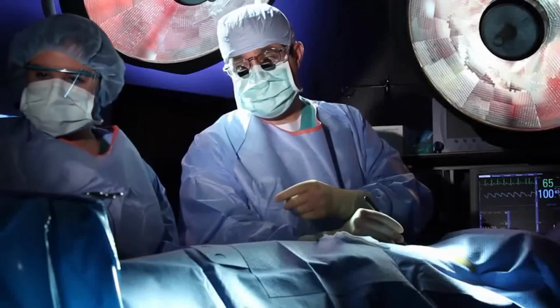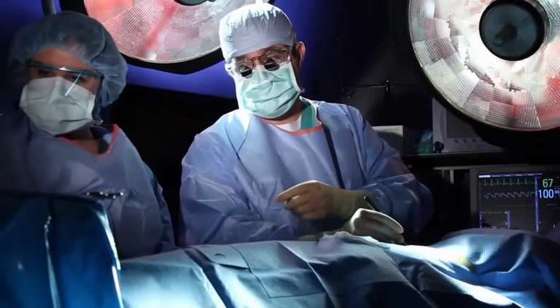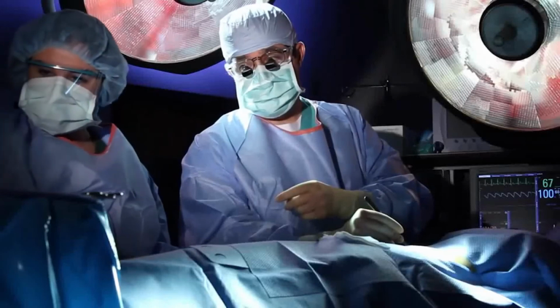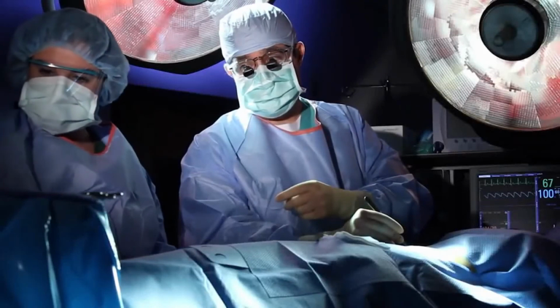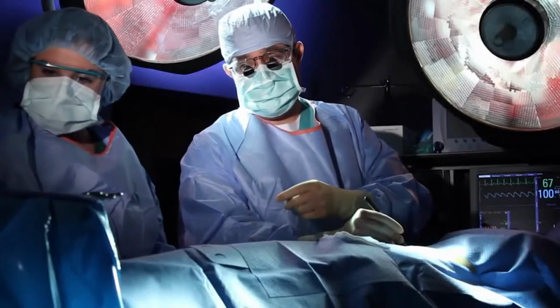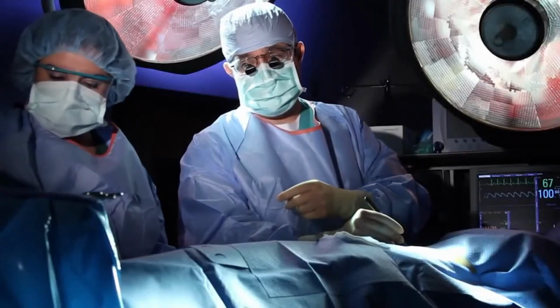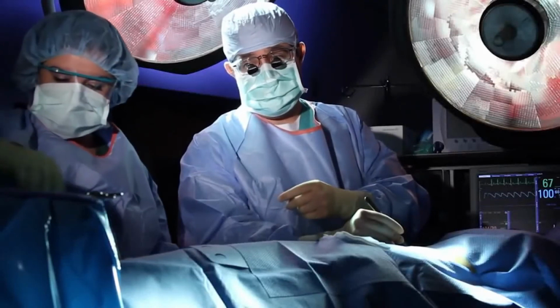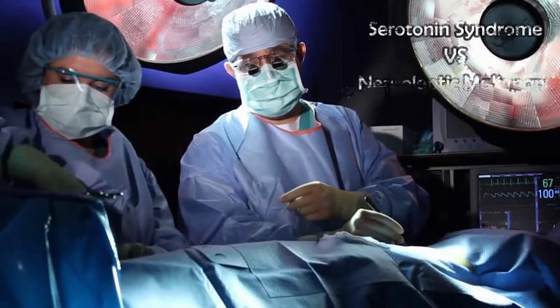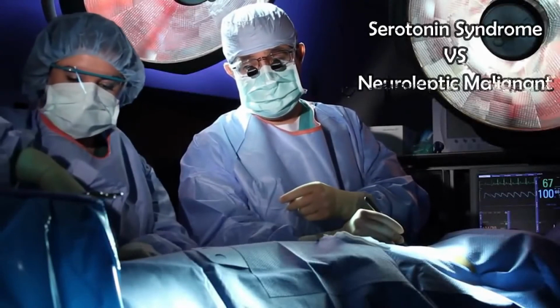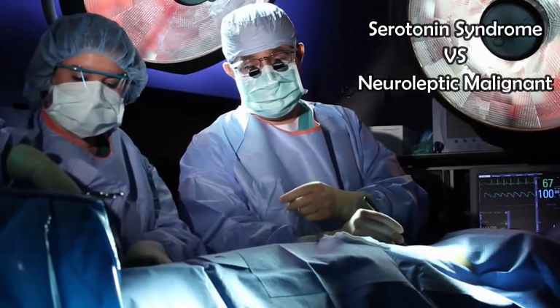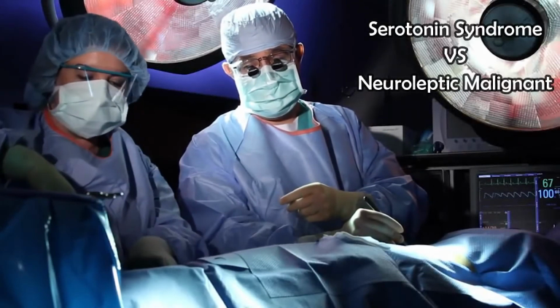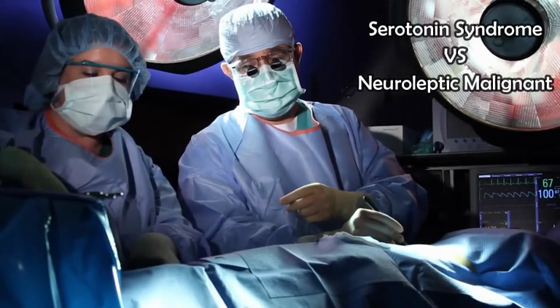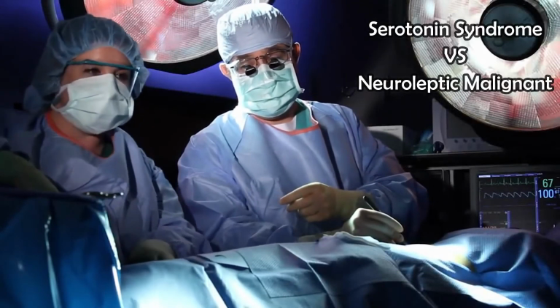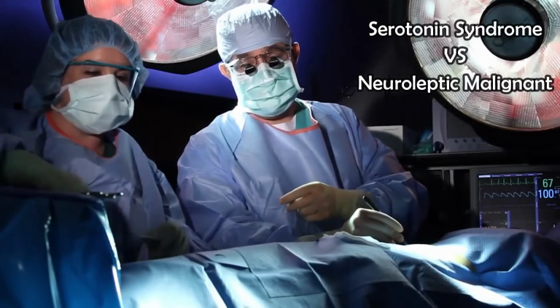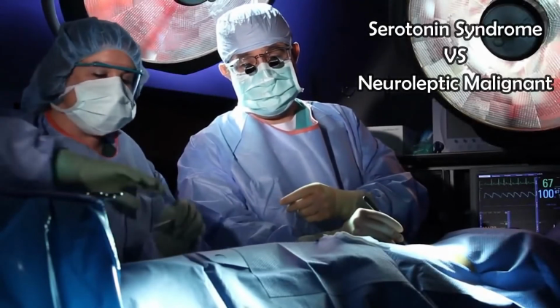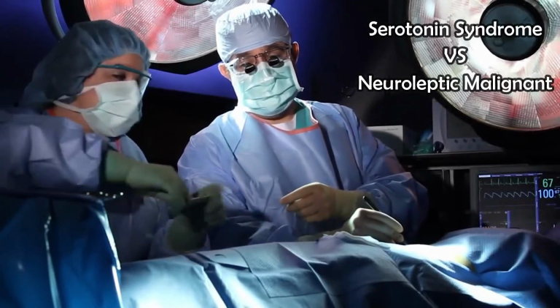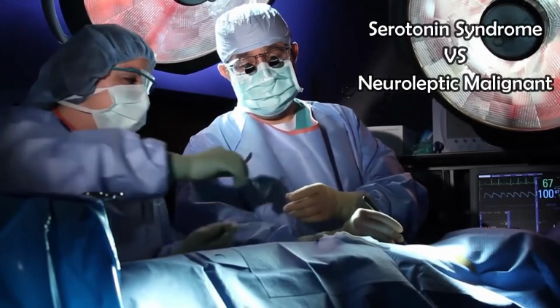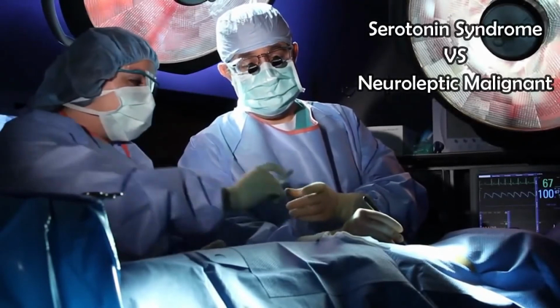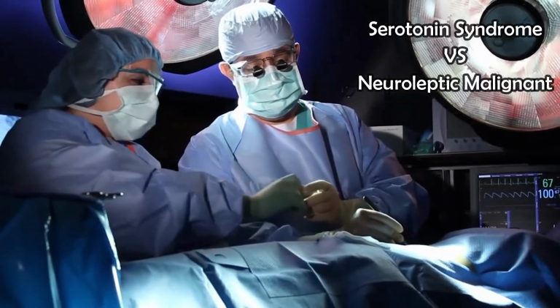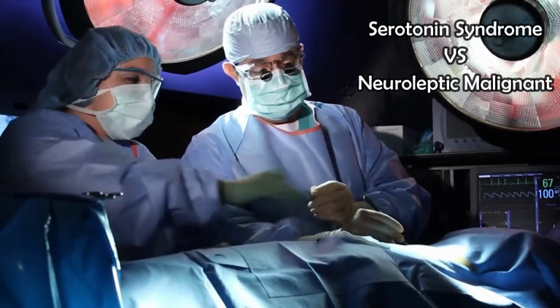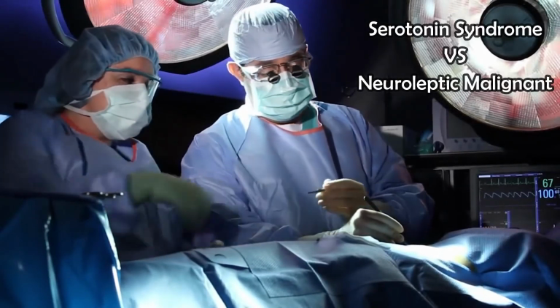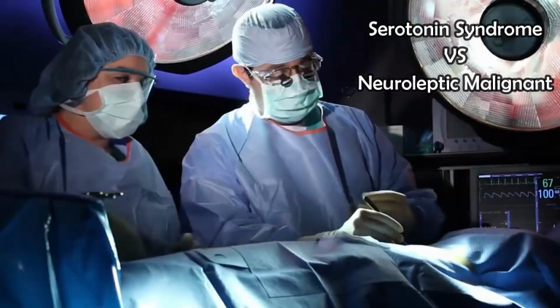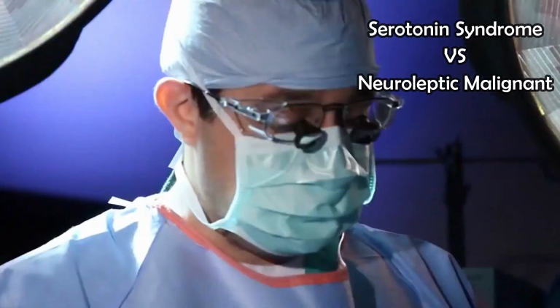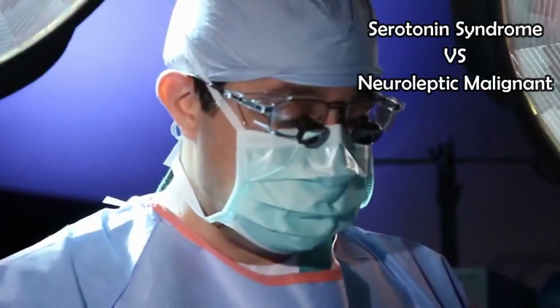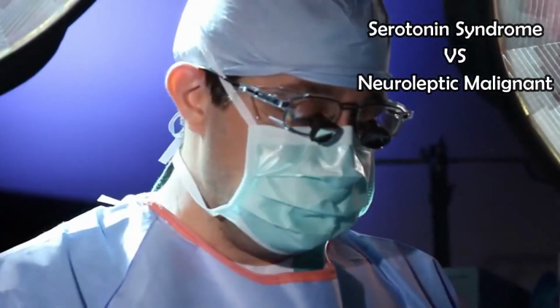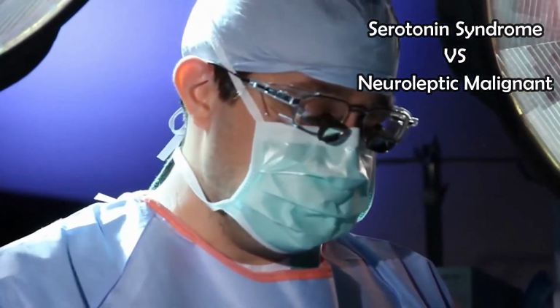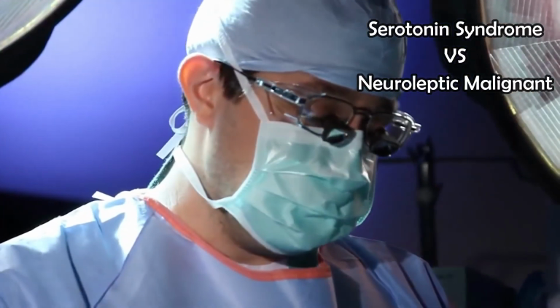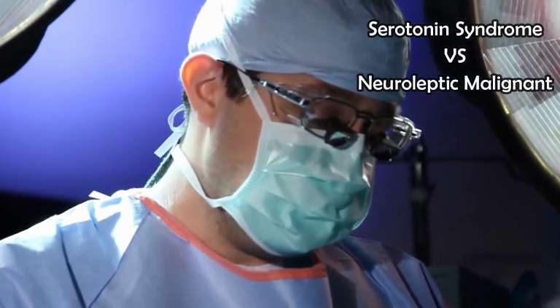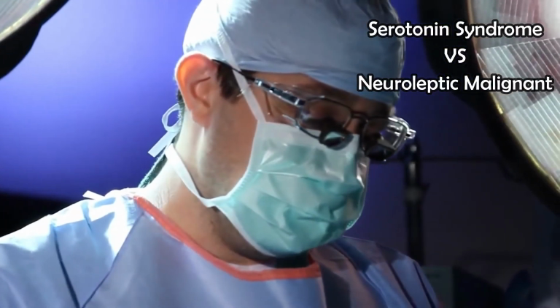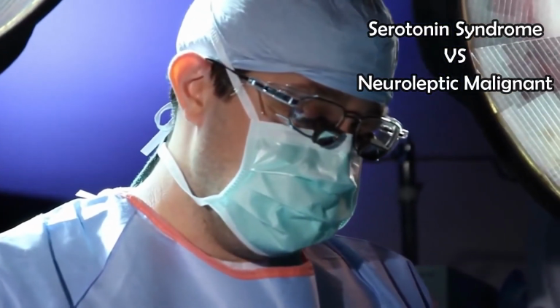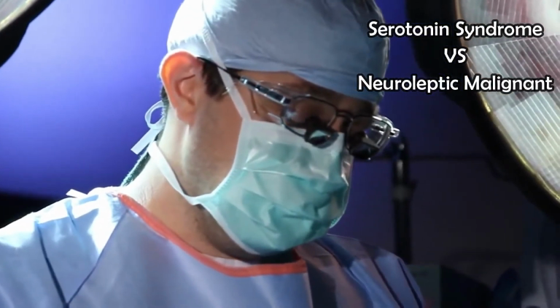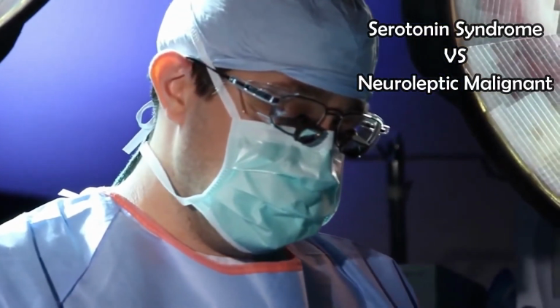Welcome back! In this video we'll compare serotonin syndrome with neuroleptic malignant syndrome and malignant hyperthermia.